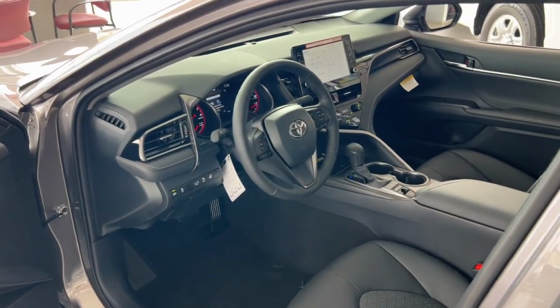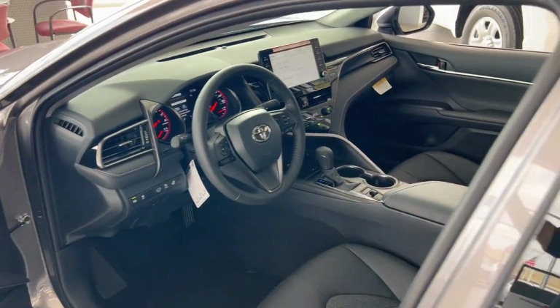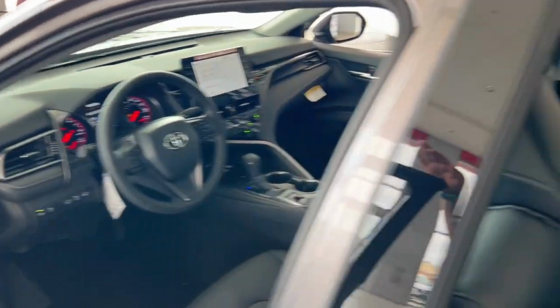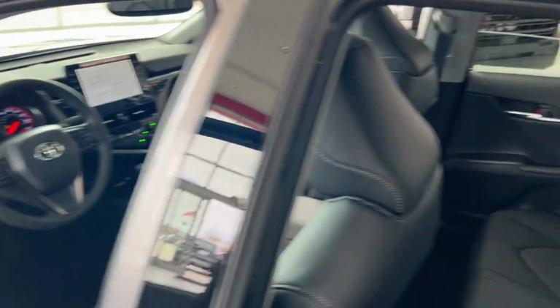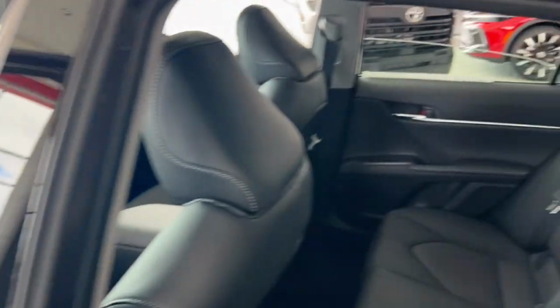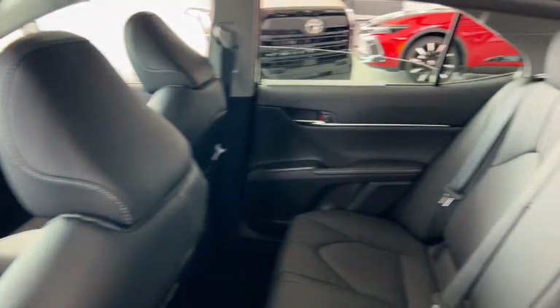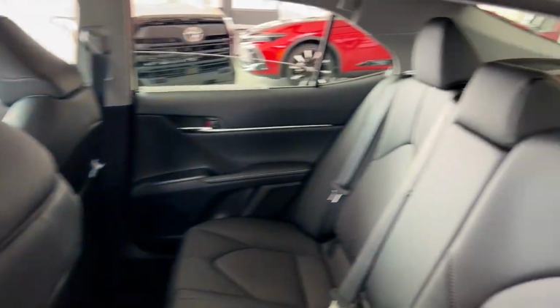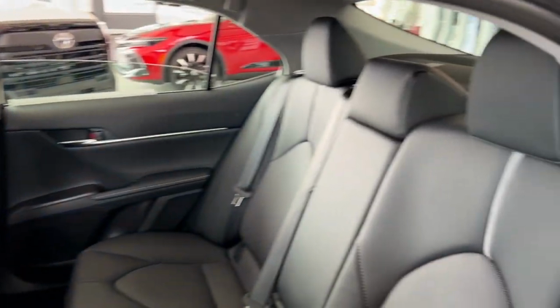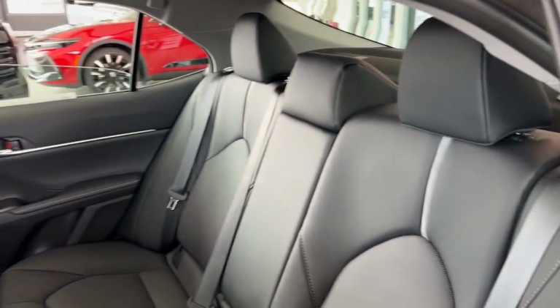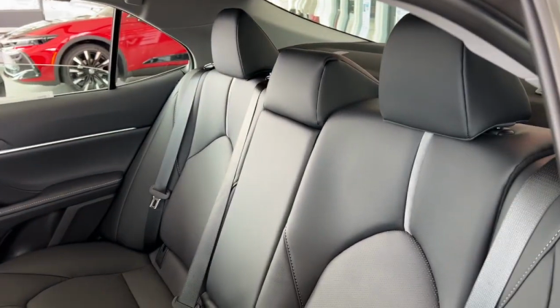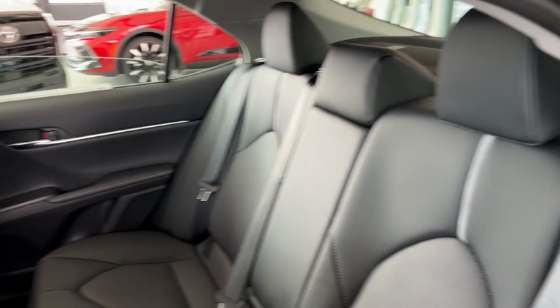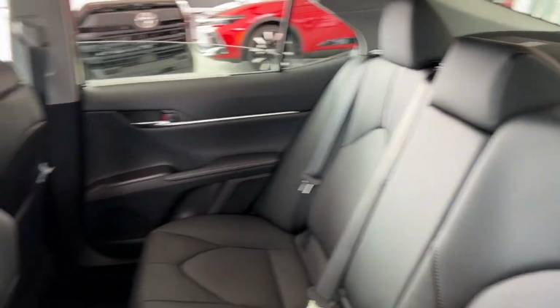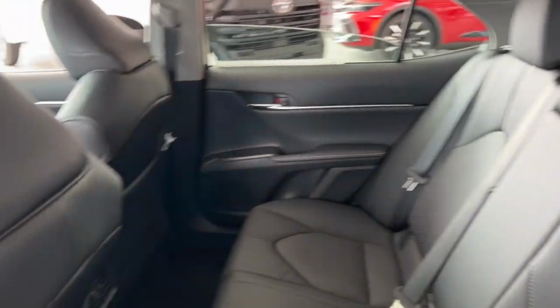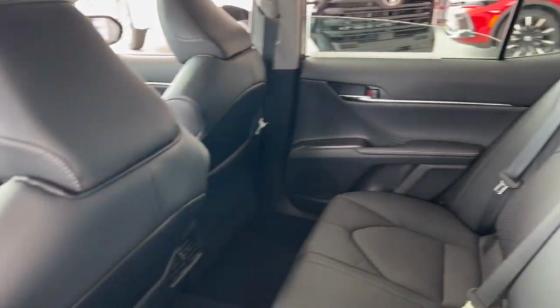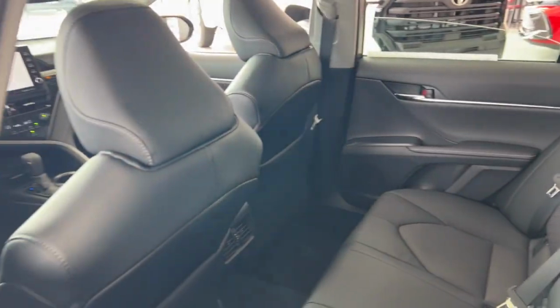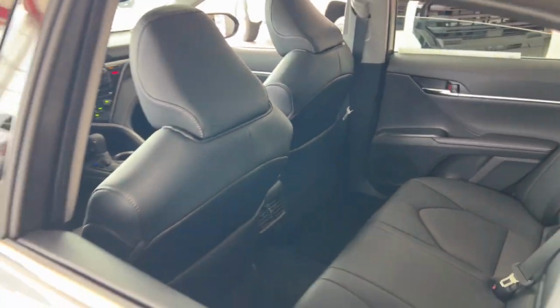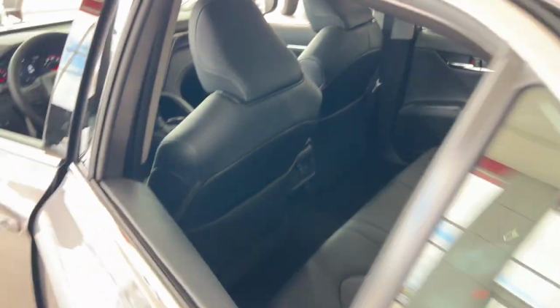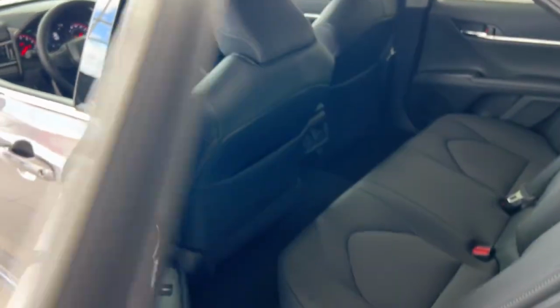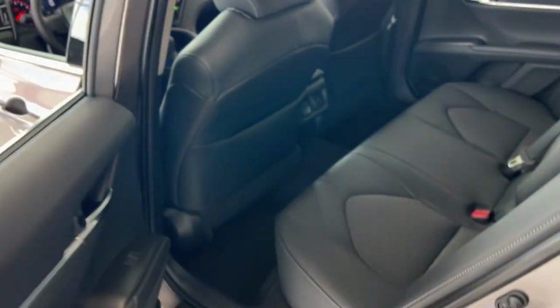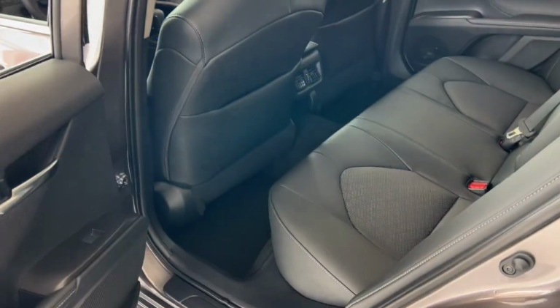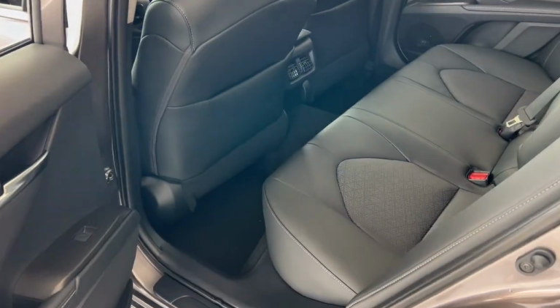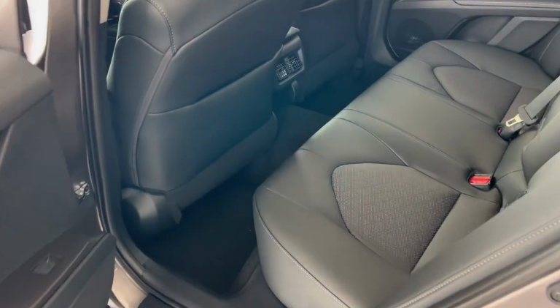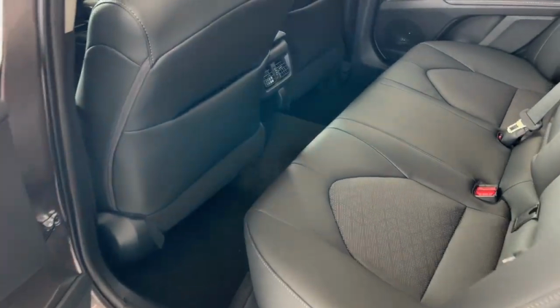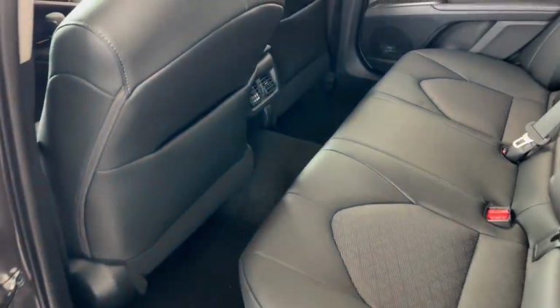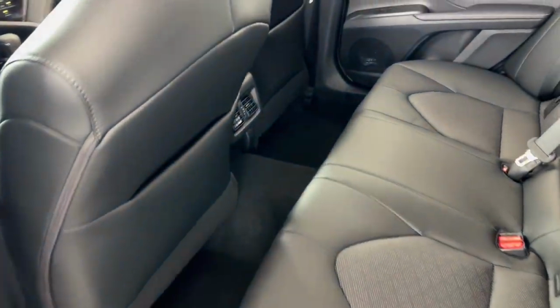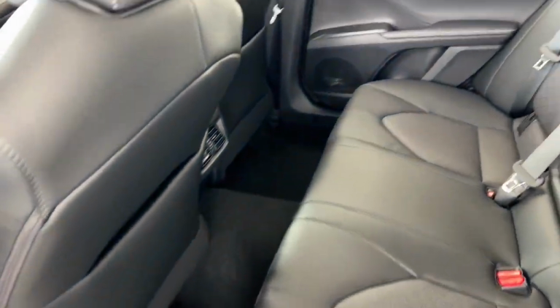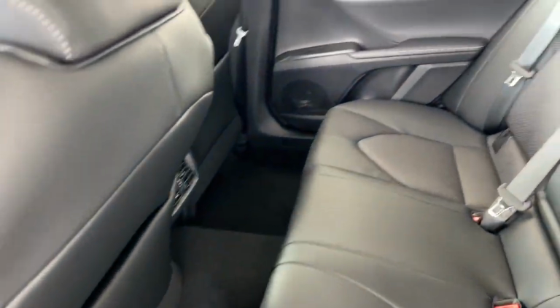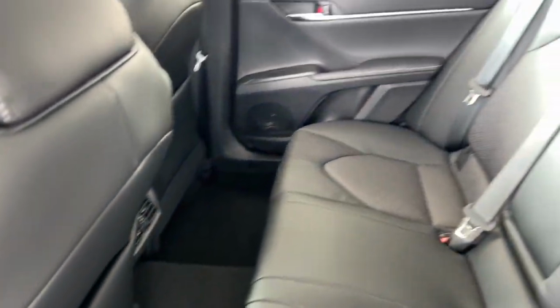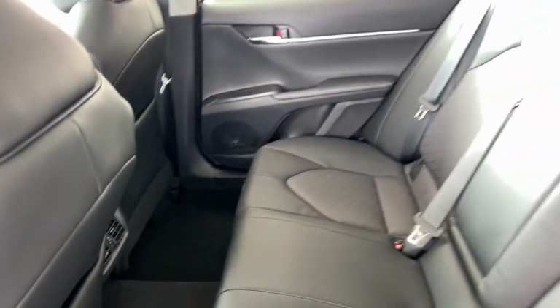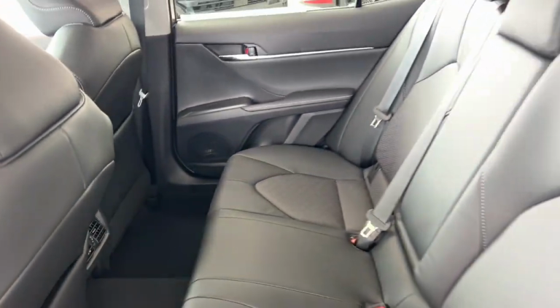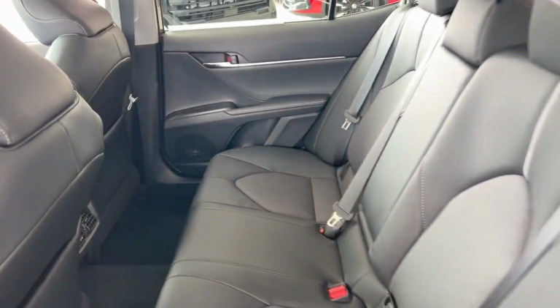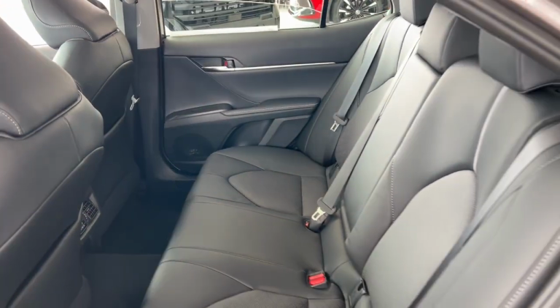Feel what it's like to drive an overachiever. Our friendly, professional team will put you in the driver's seat of this sporty Camry today.